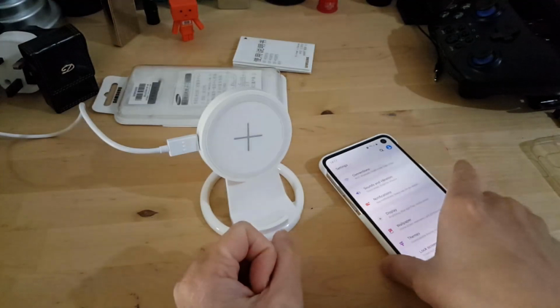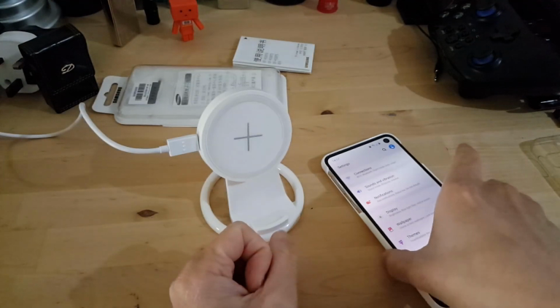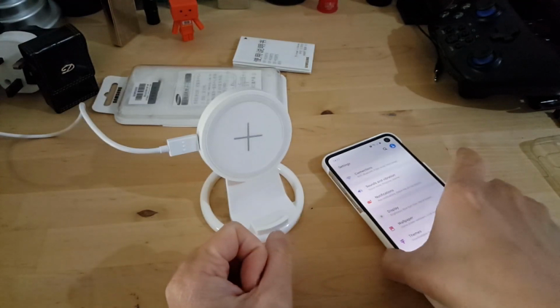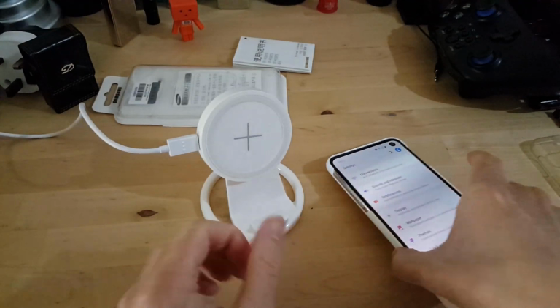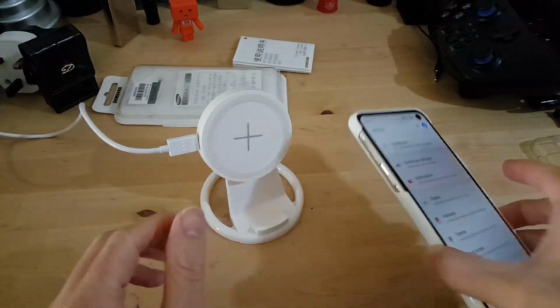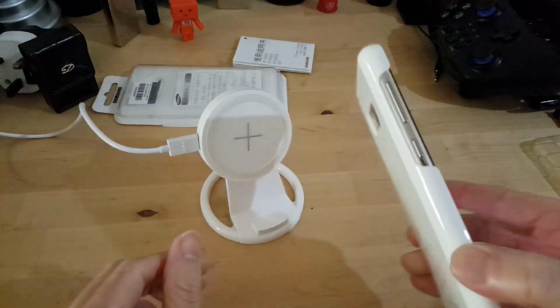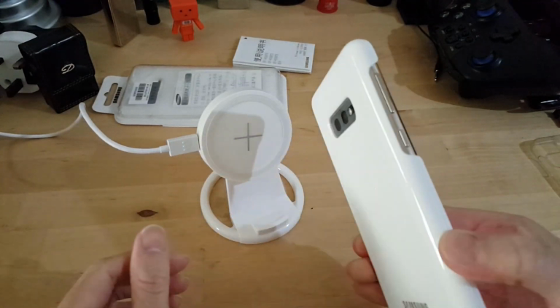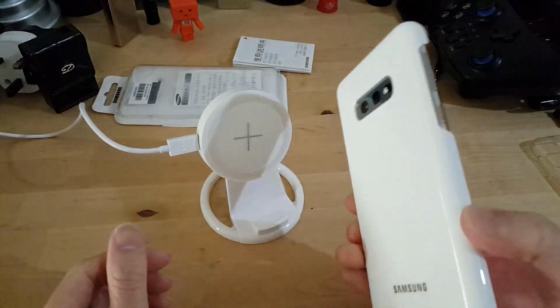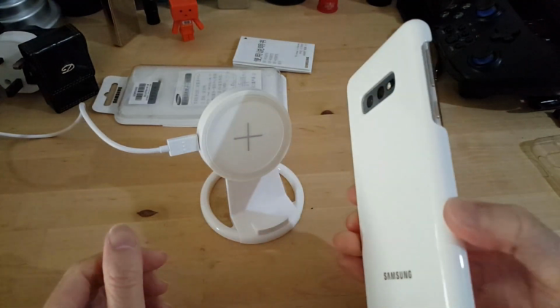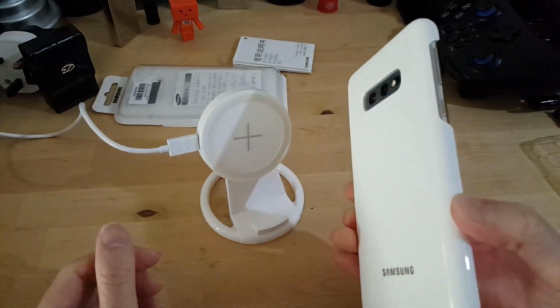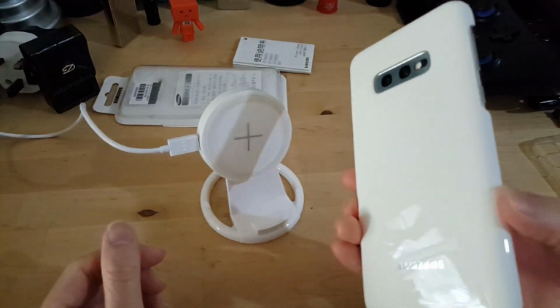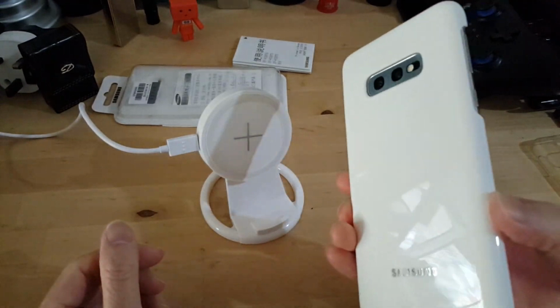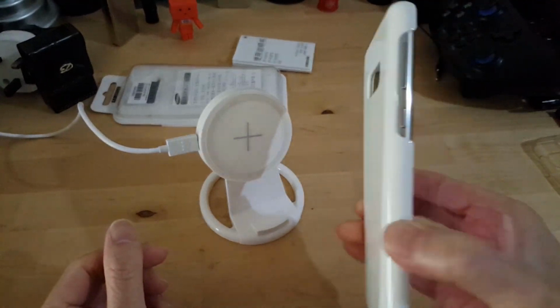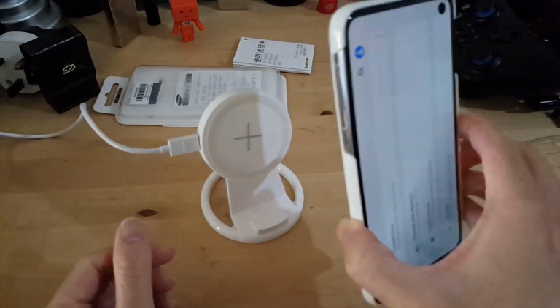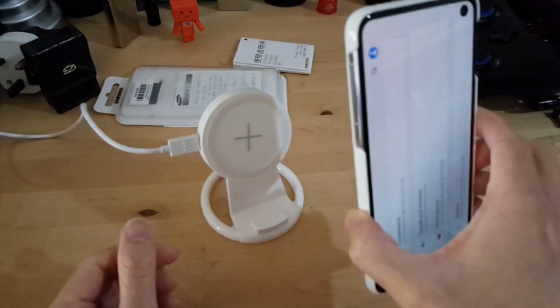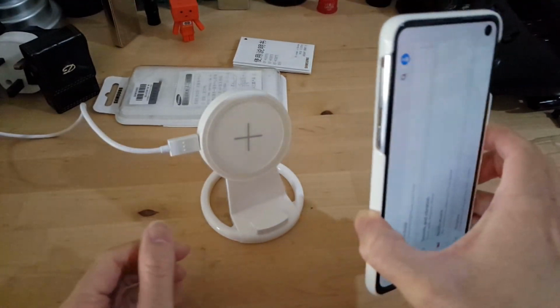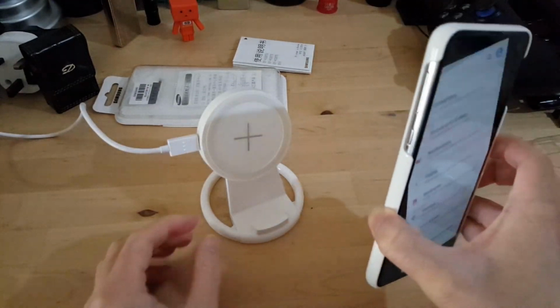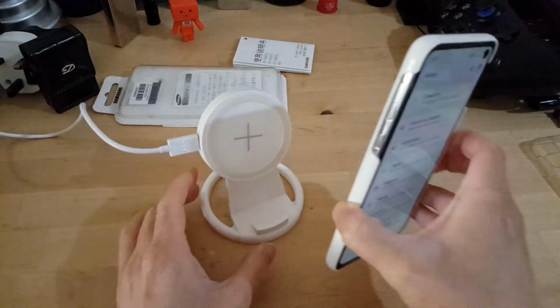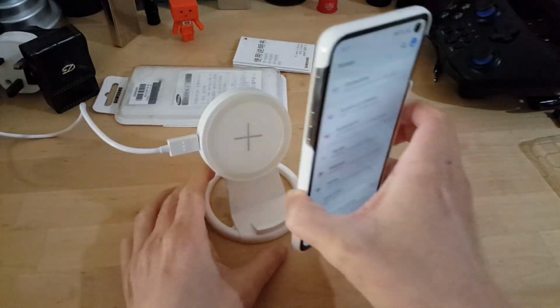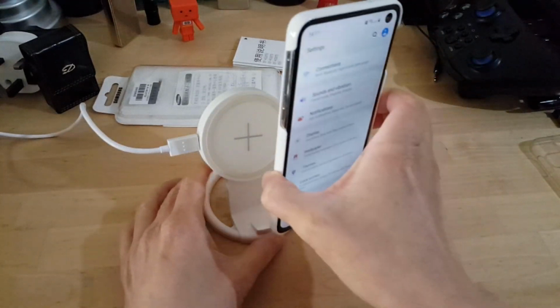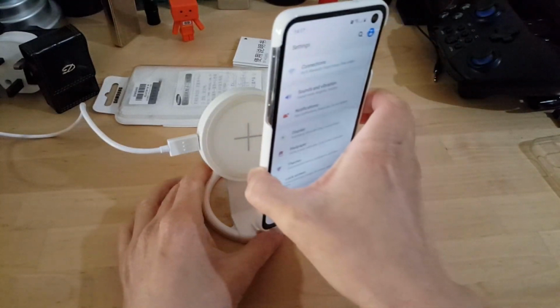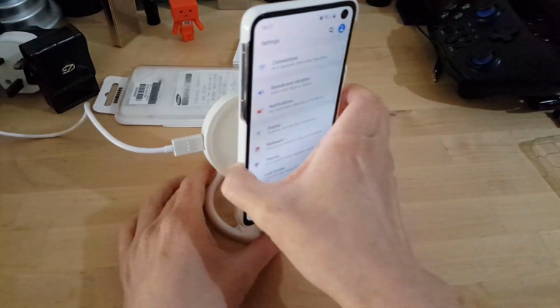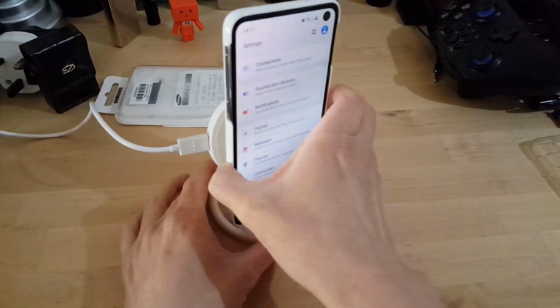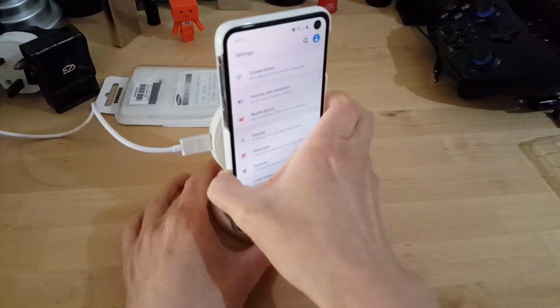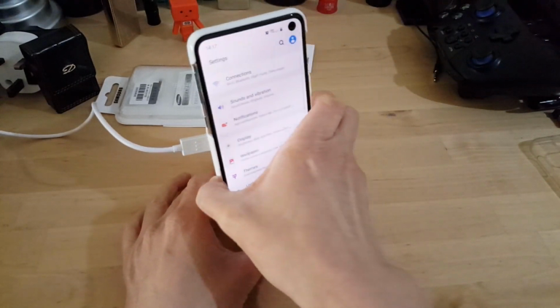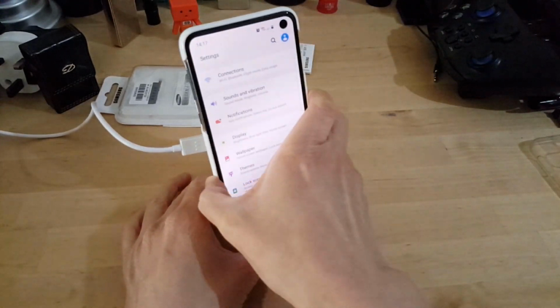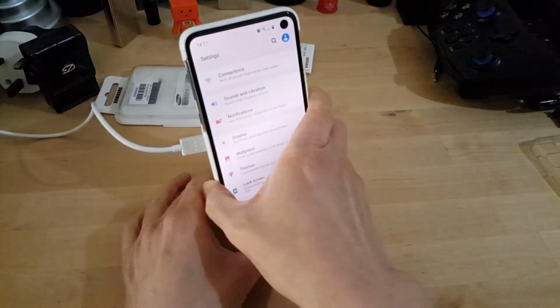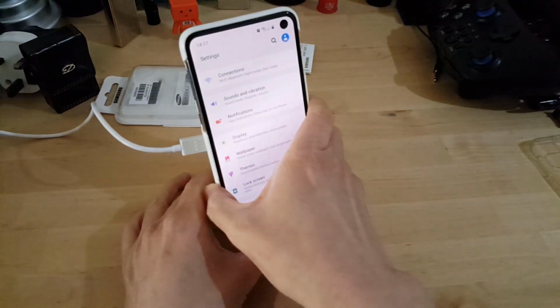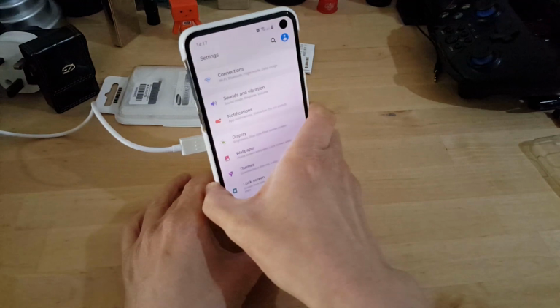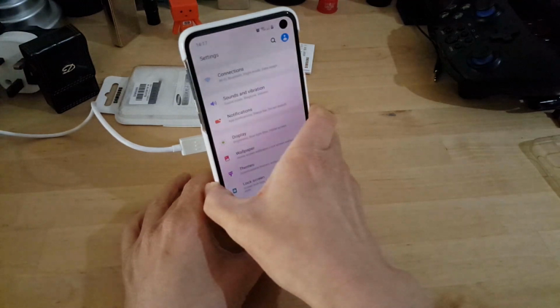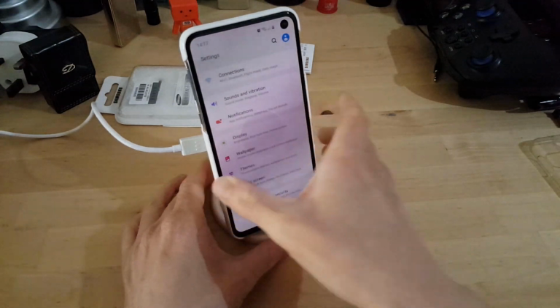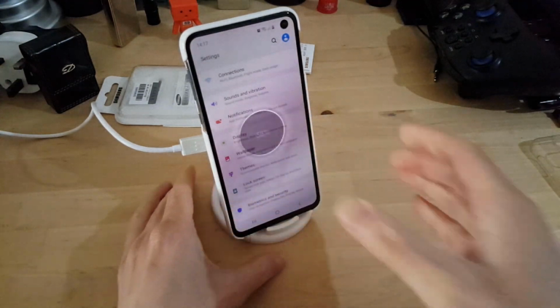So I've still got the case on, and I just want to demonstrate that I can still charge it by wireless charger.